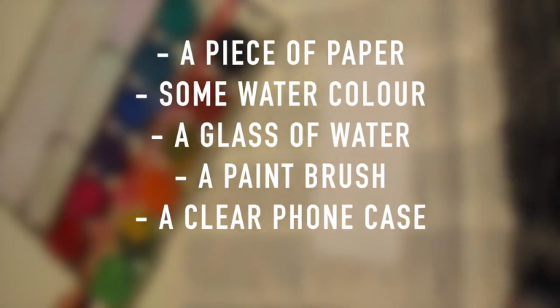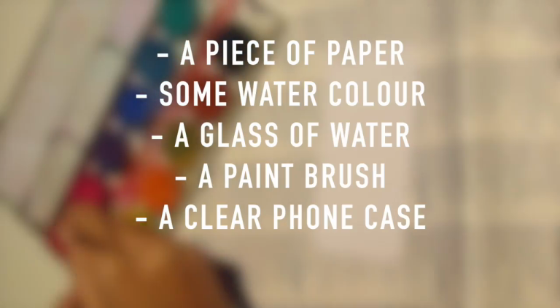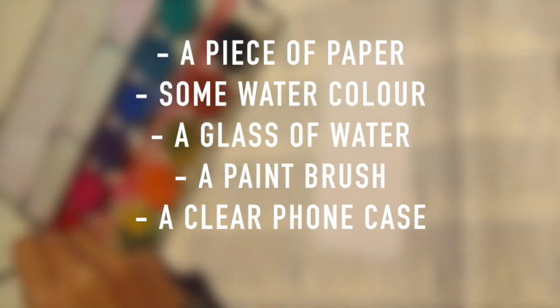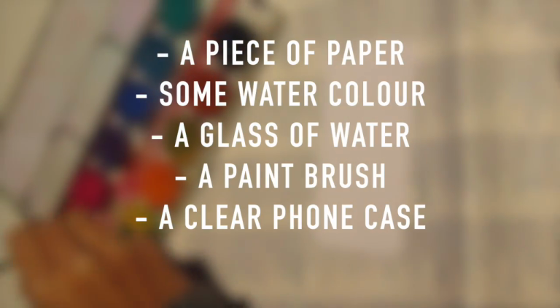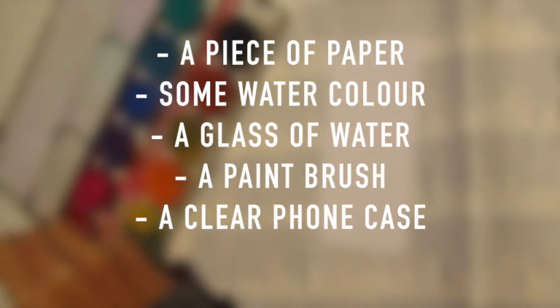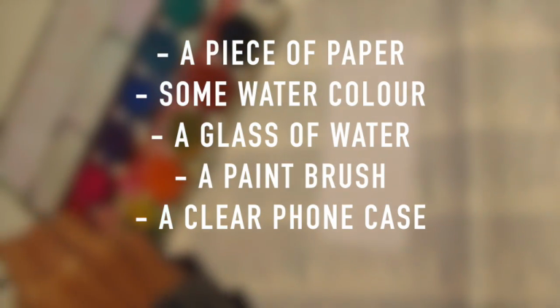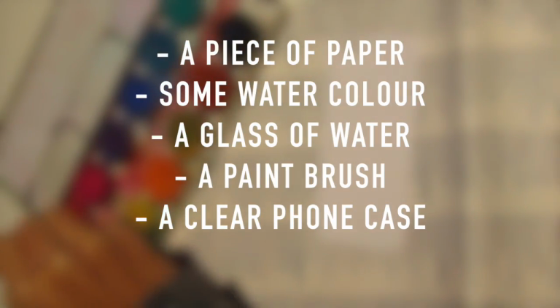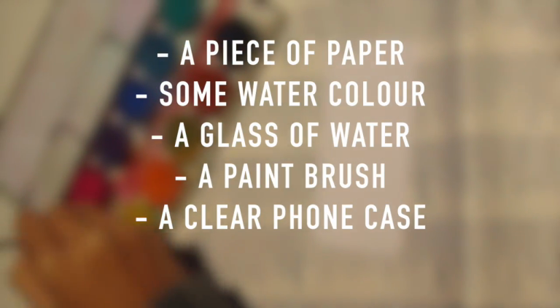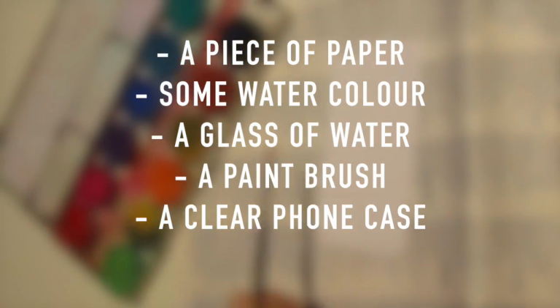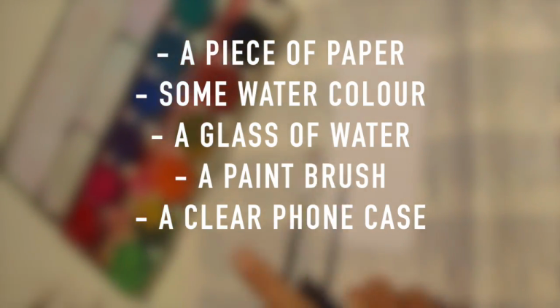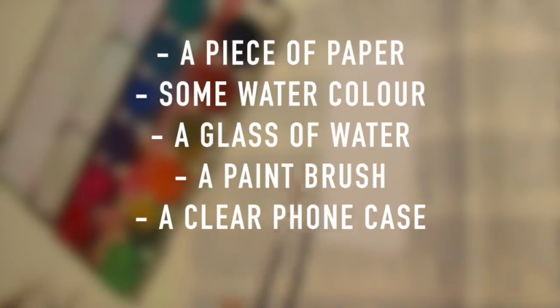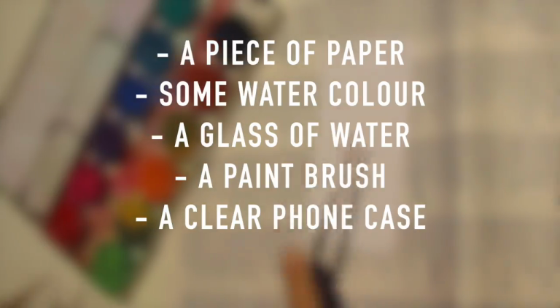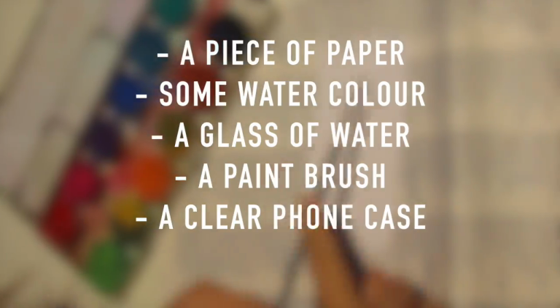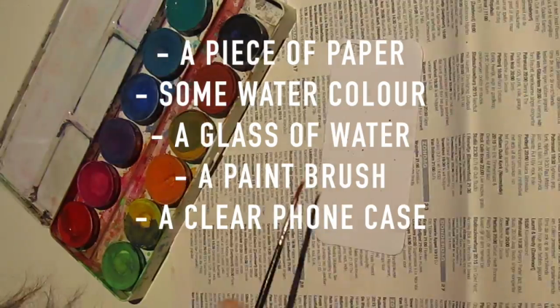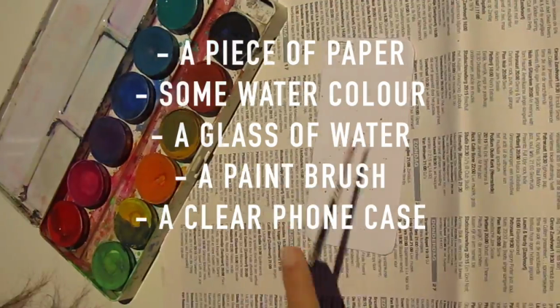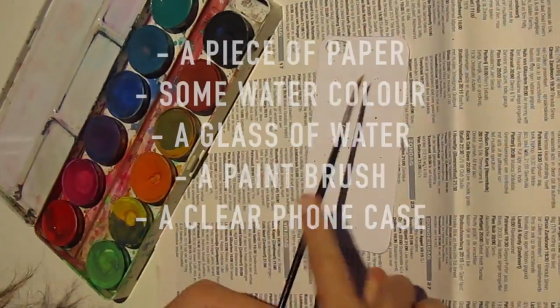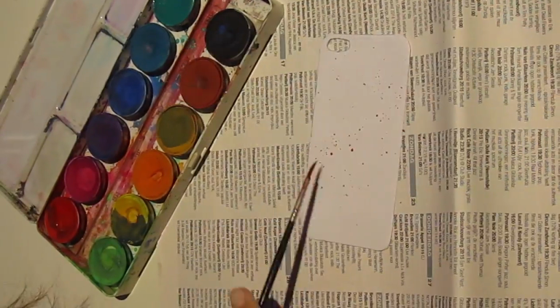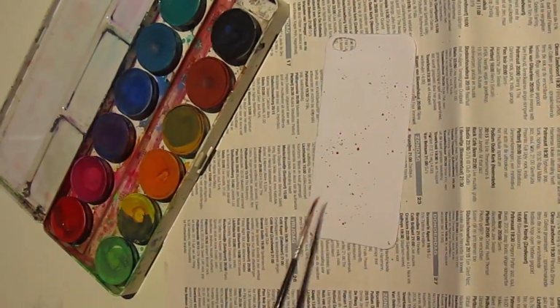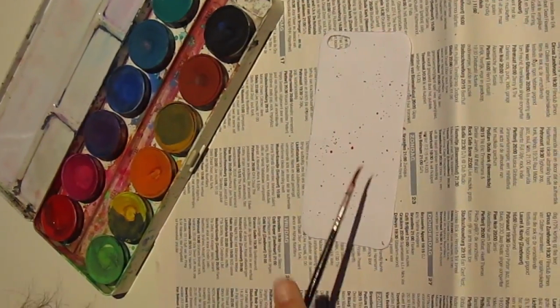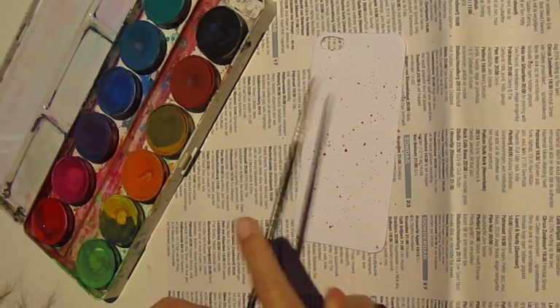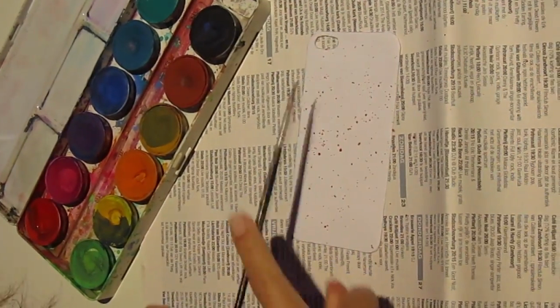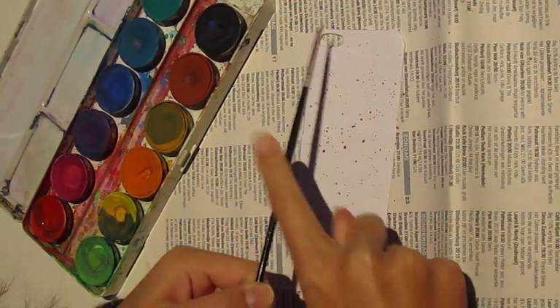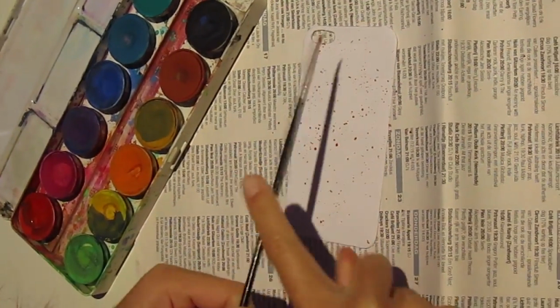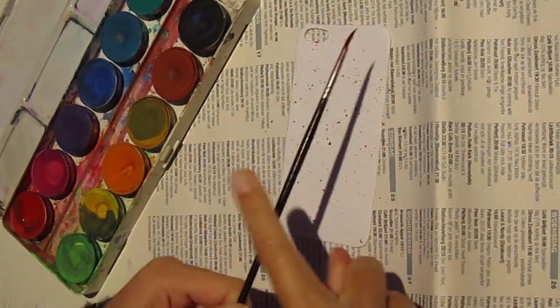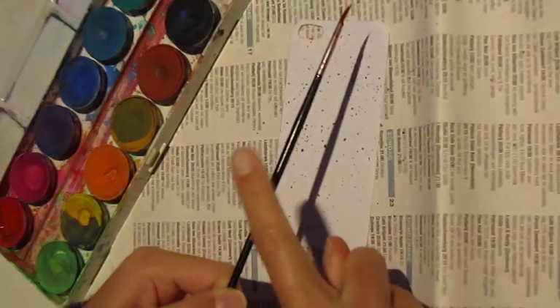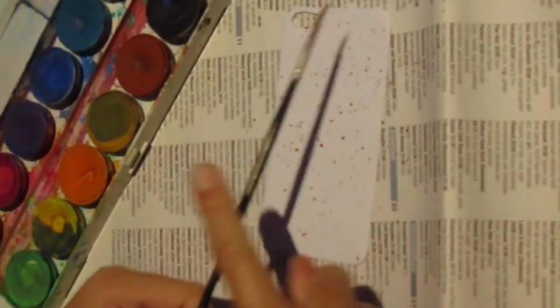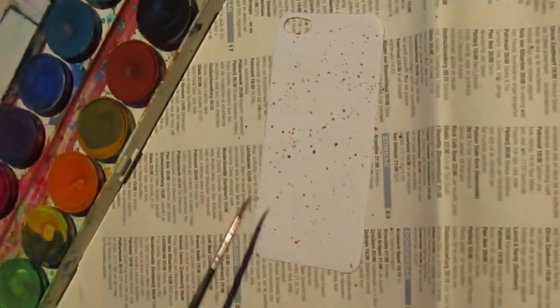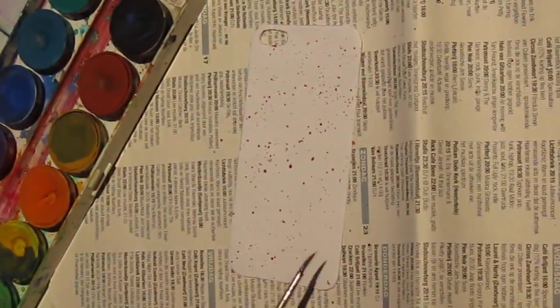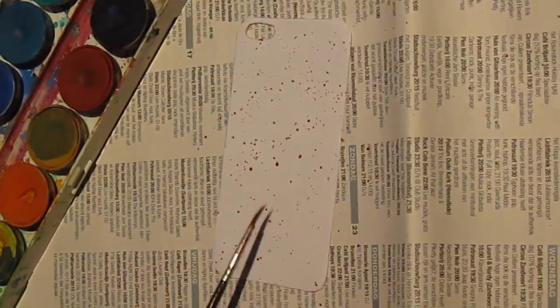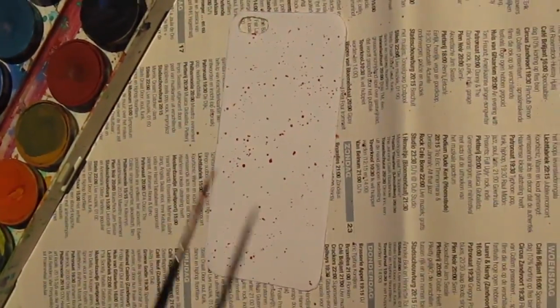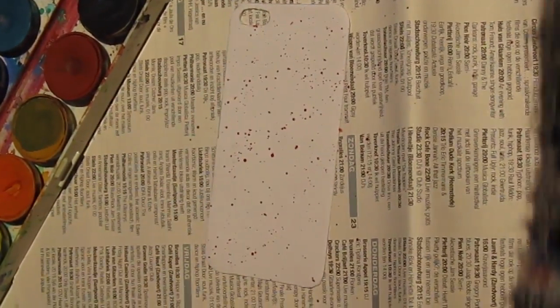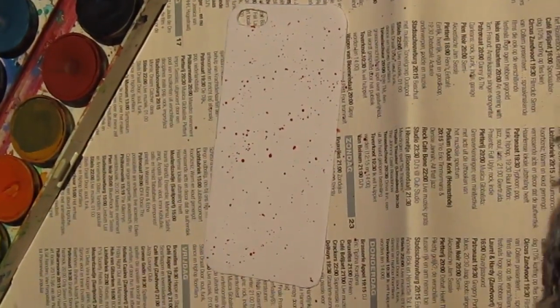For the second DIY, all you will be needing is a piece of paper, some watercolour, a glass of water, a paintbrush, and a clear phone case.